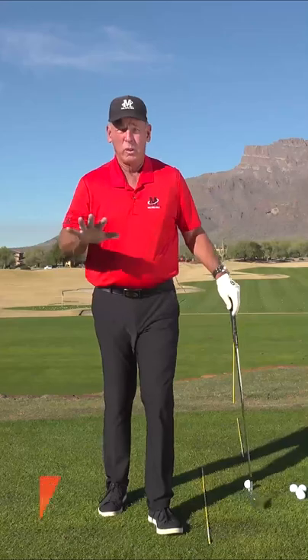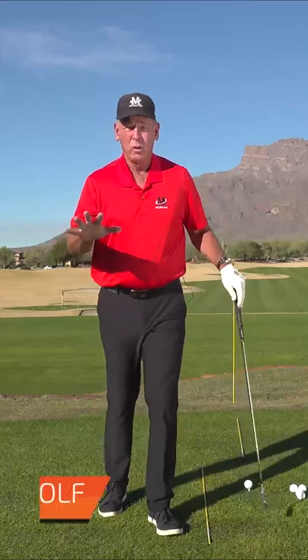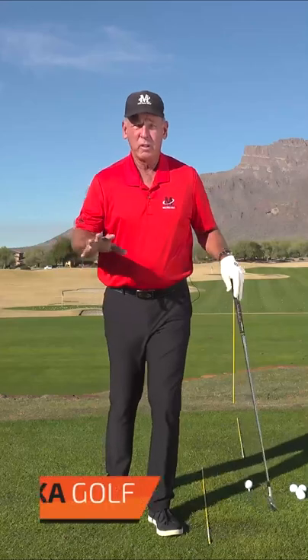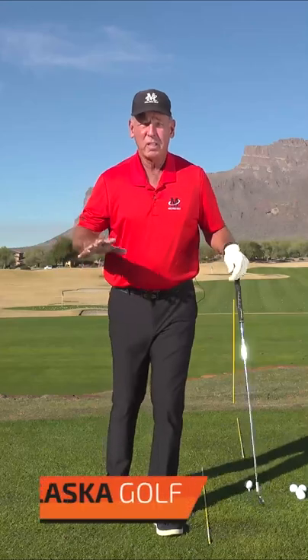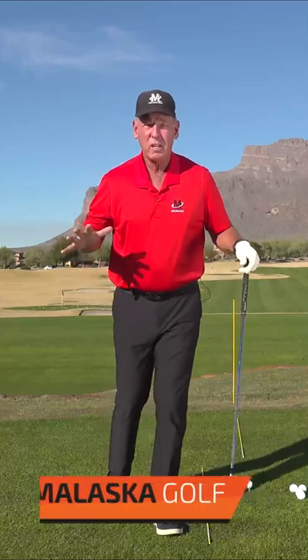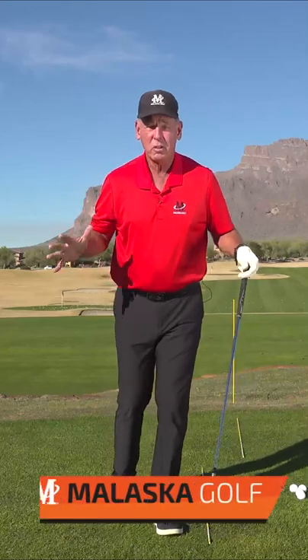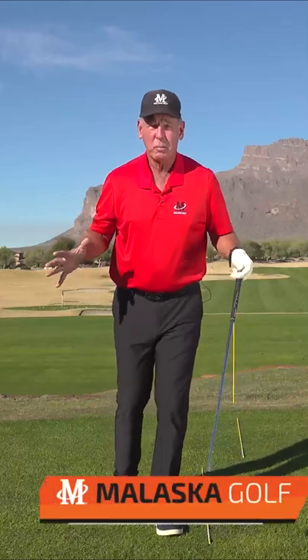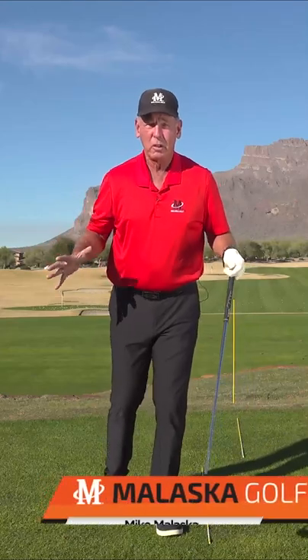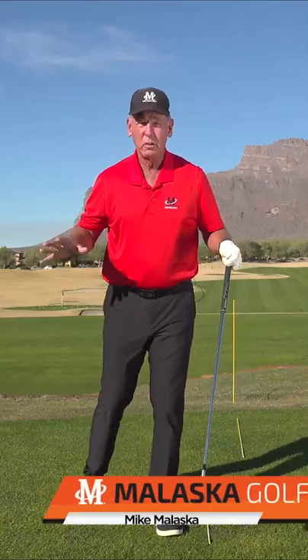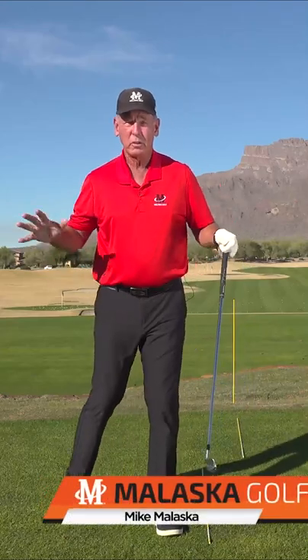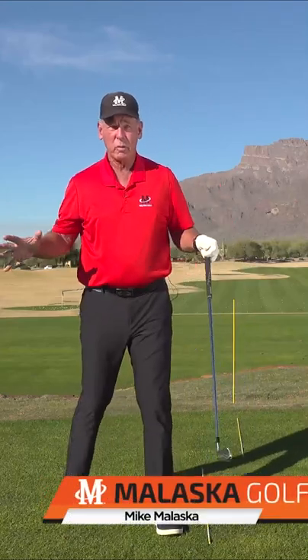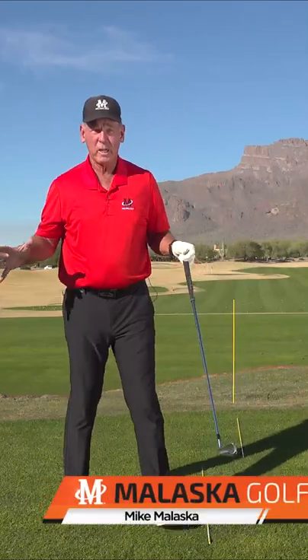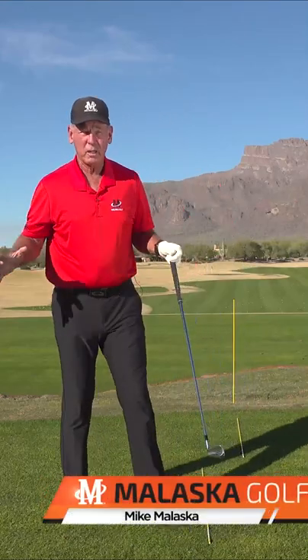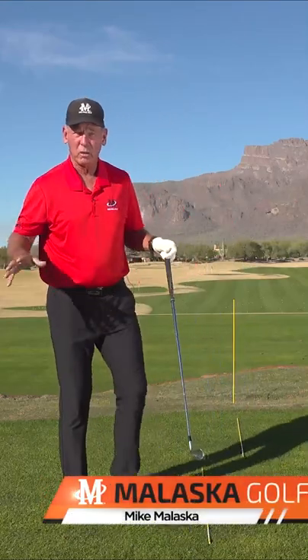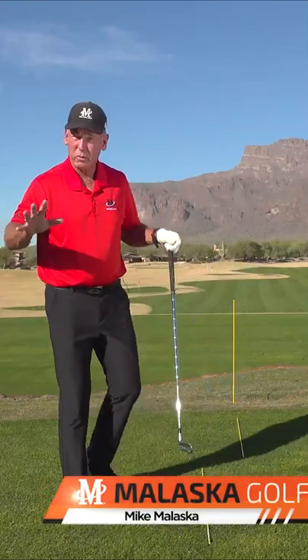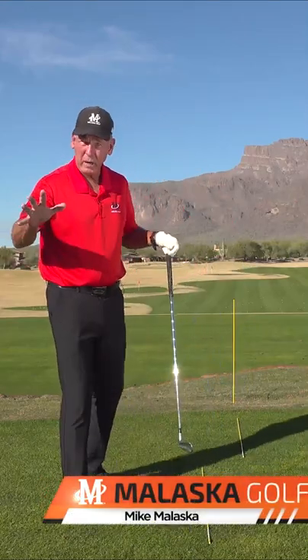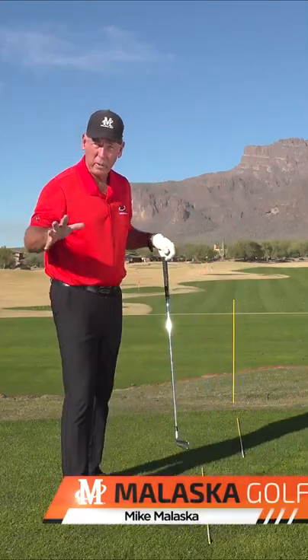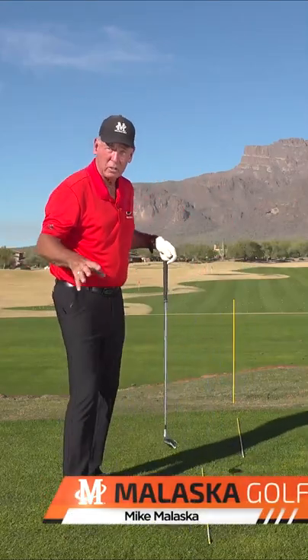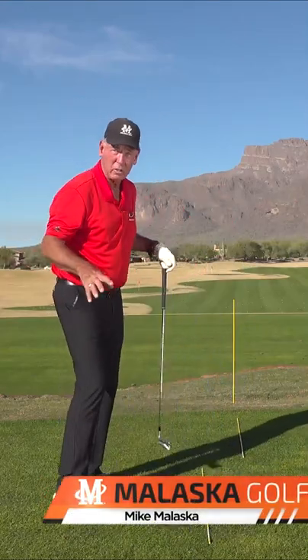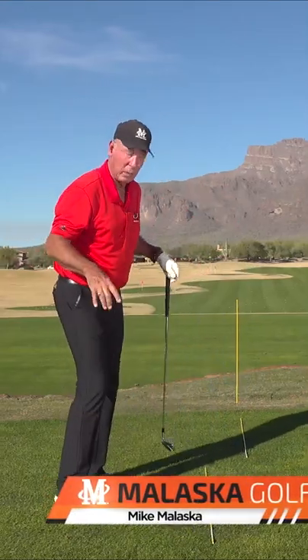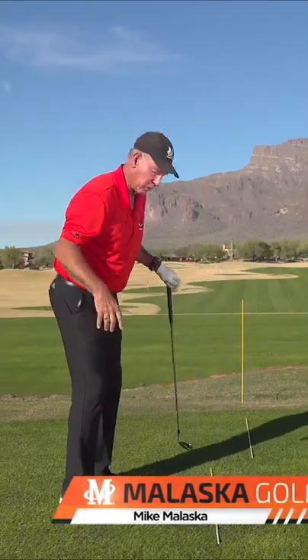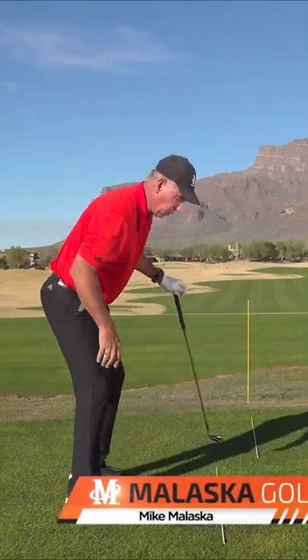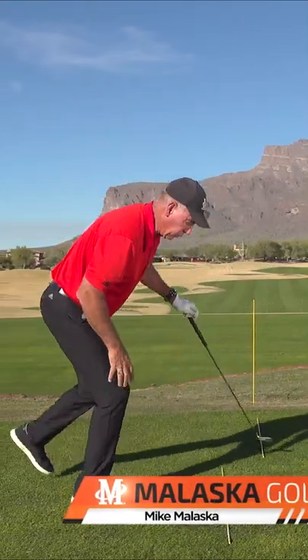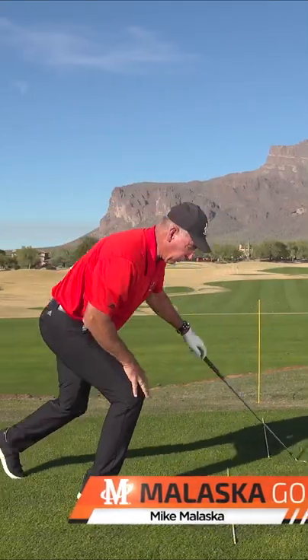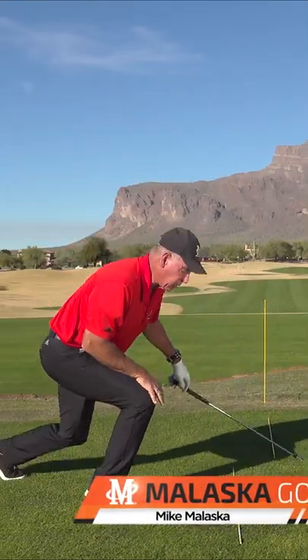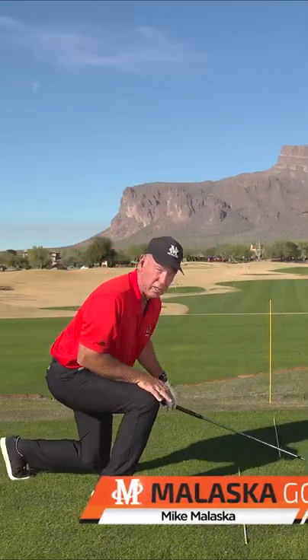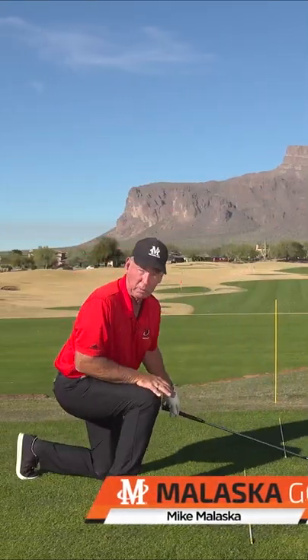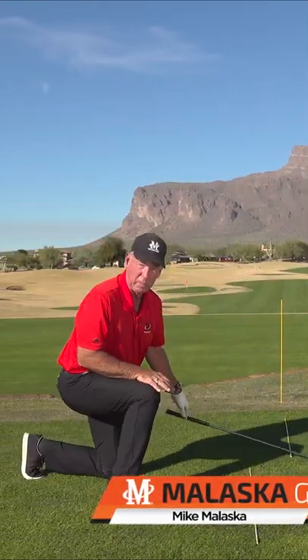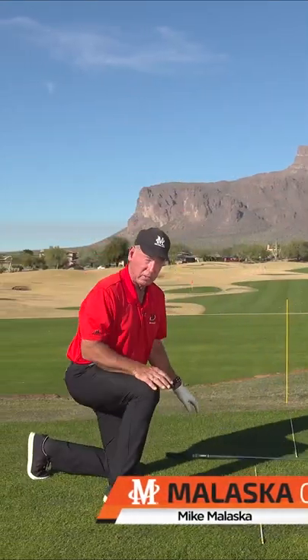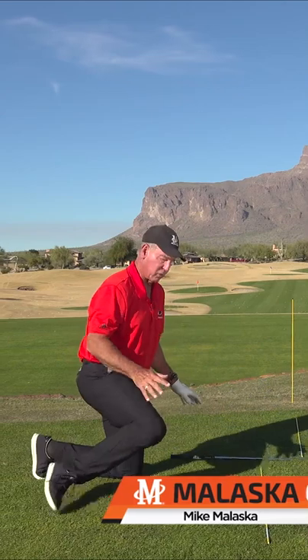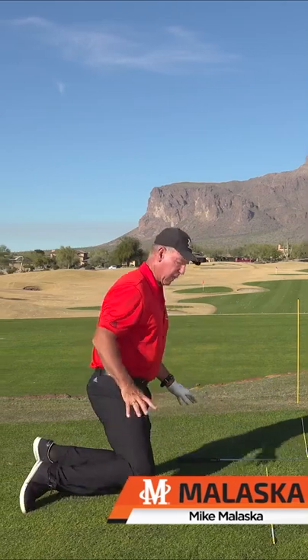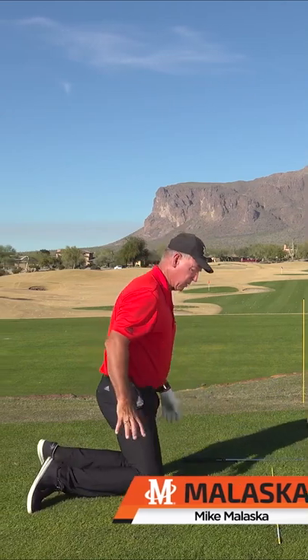When you go to the tee, you should be loose and ready to go. So how are we going to do that? We're going to do first a couple of exercises.